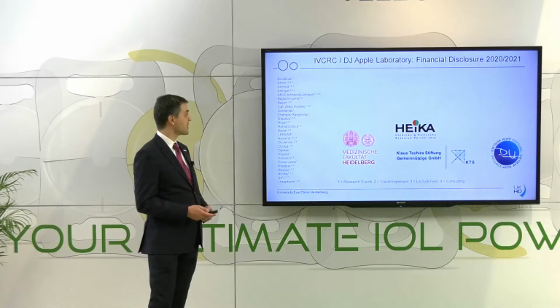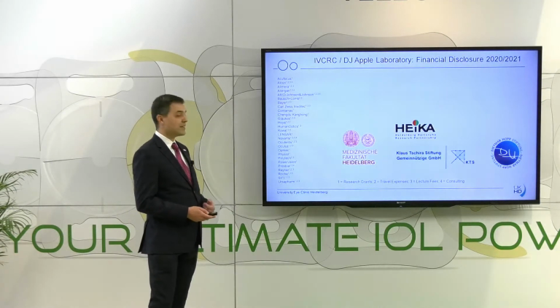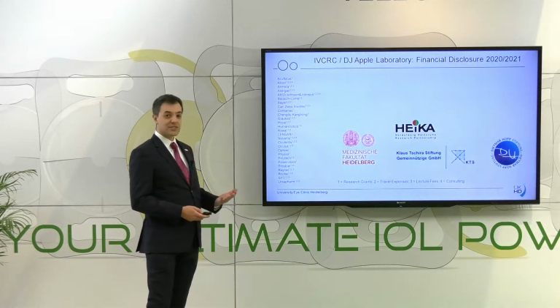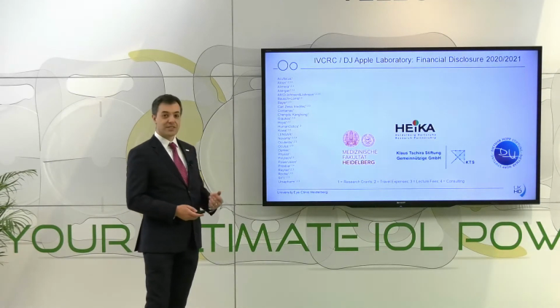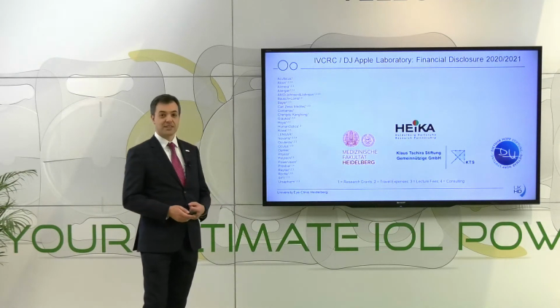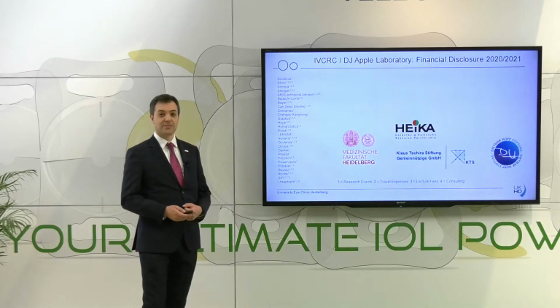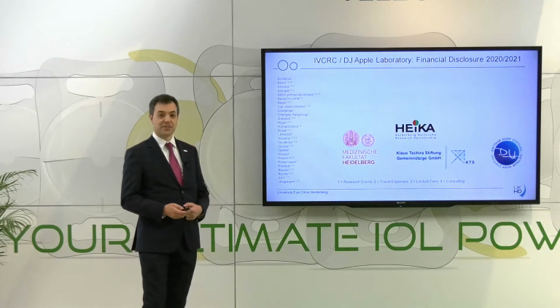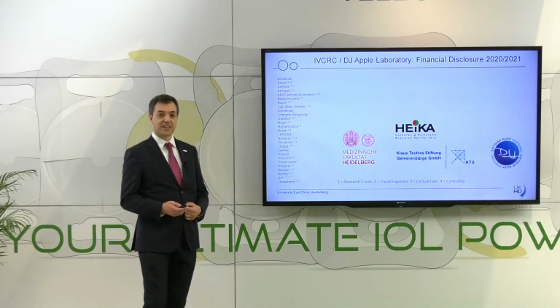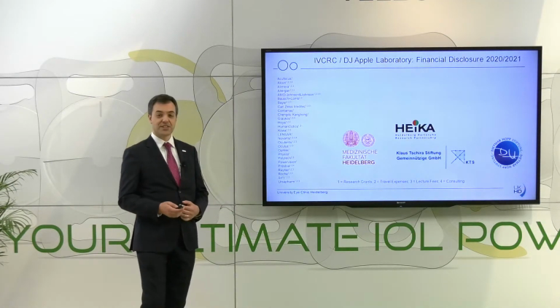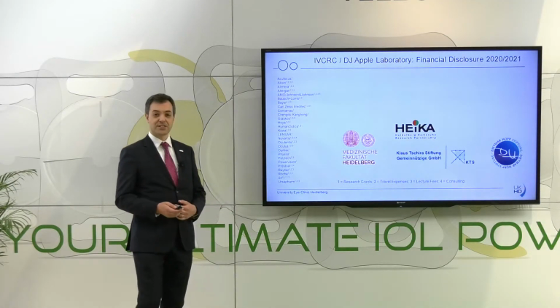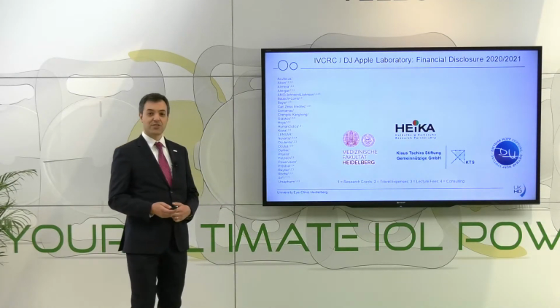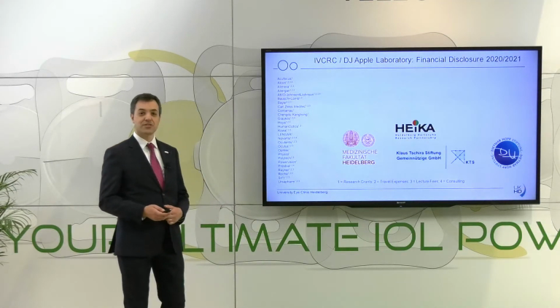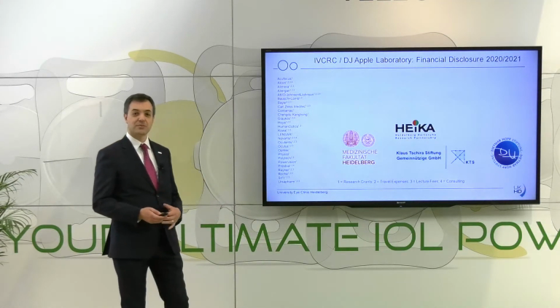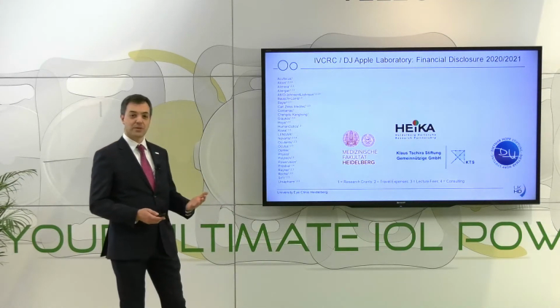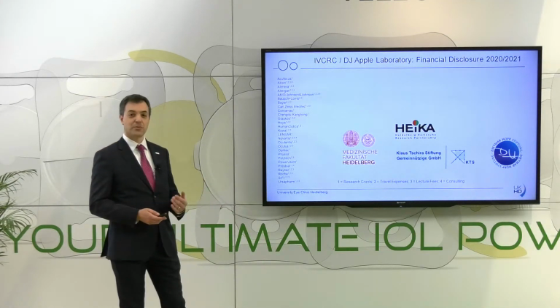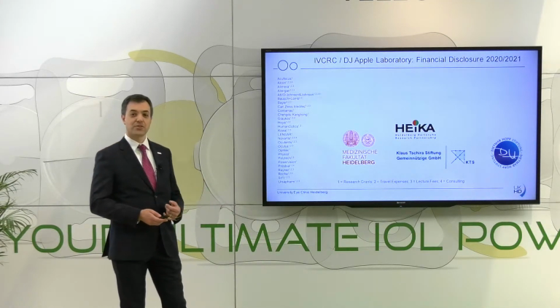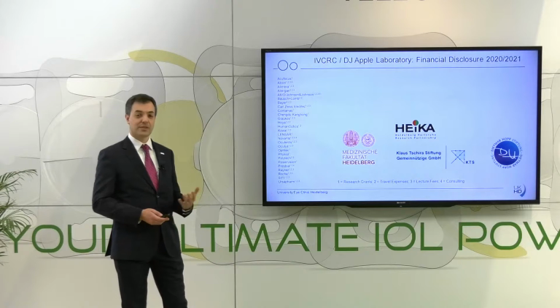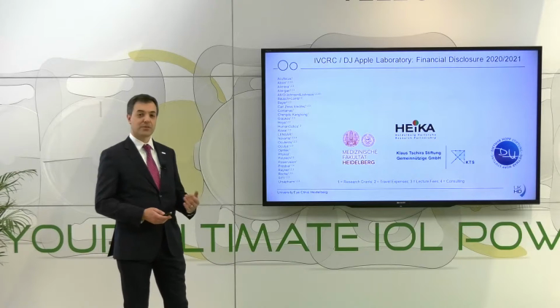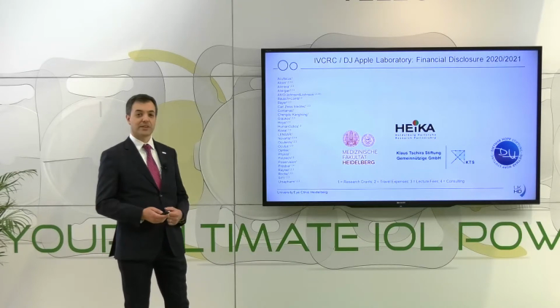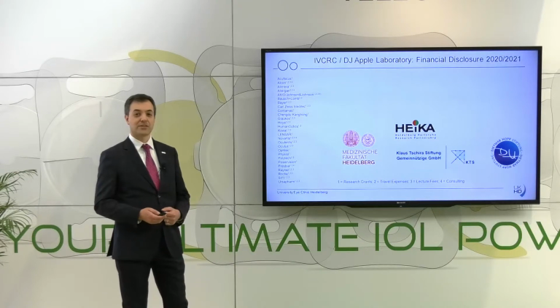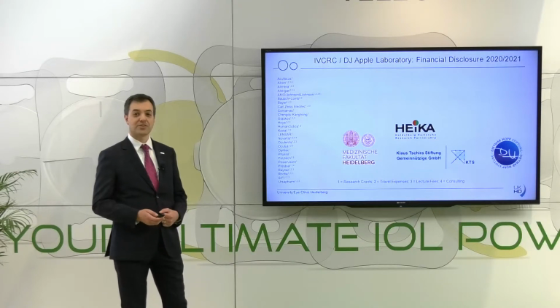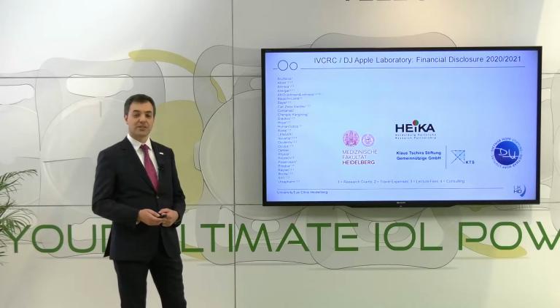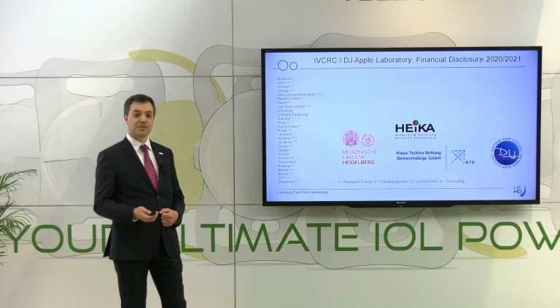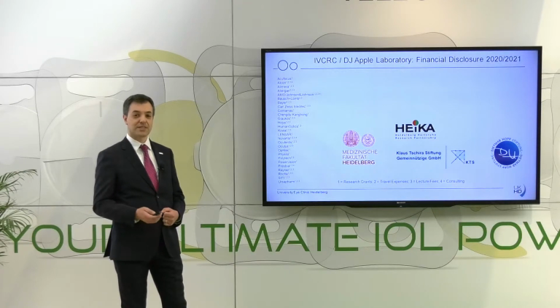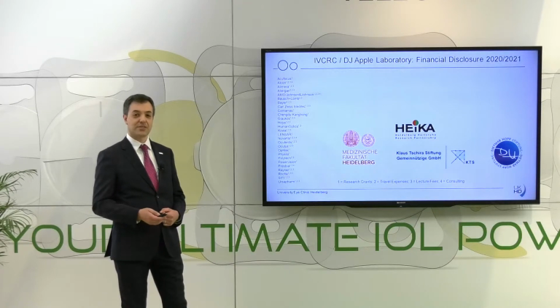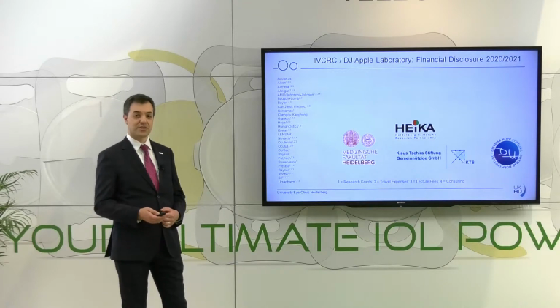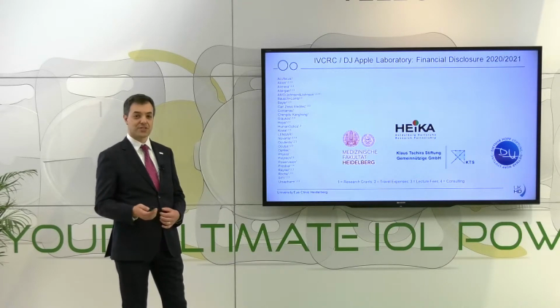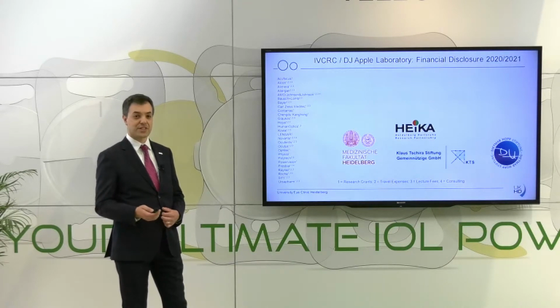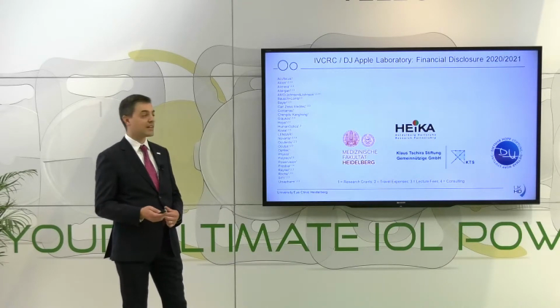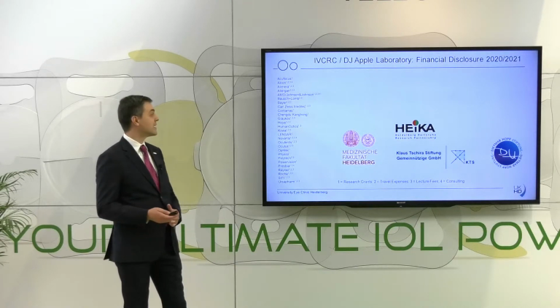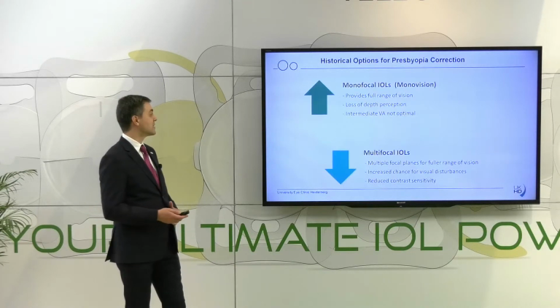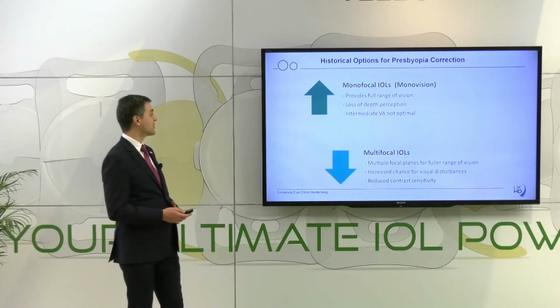These are our financial disclosures. We work together with quite a lot of companies at our research center in Heidelberg.